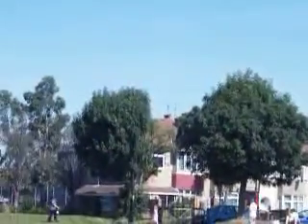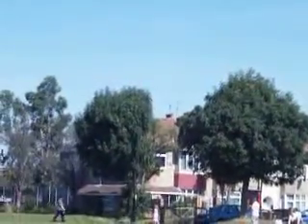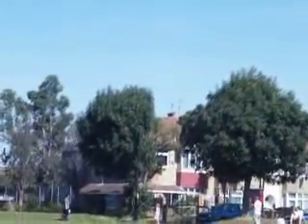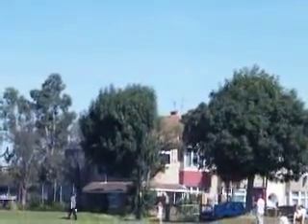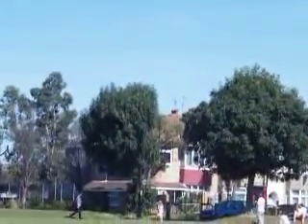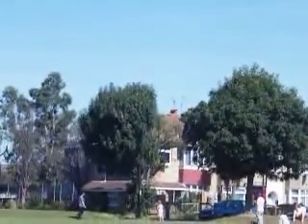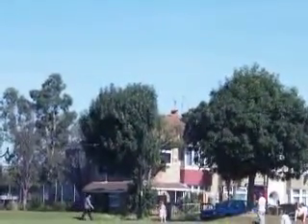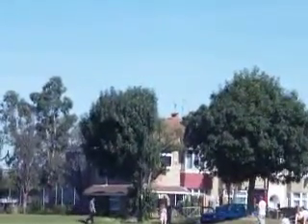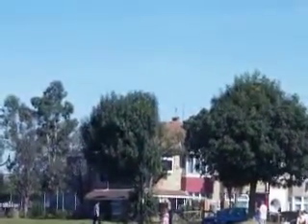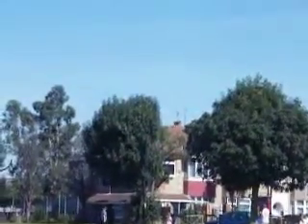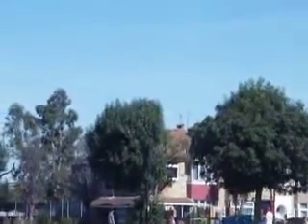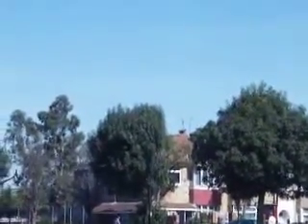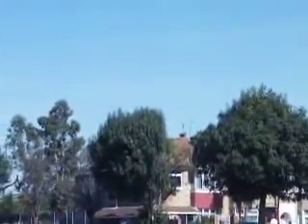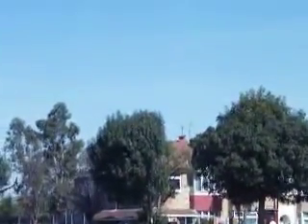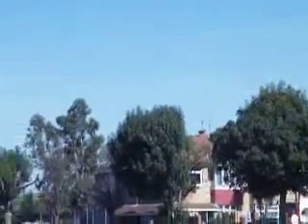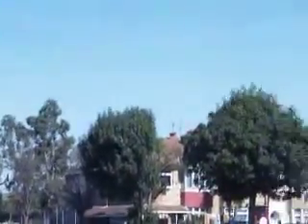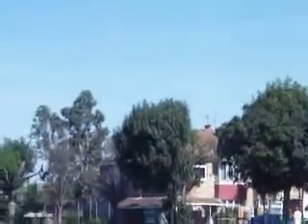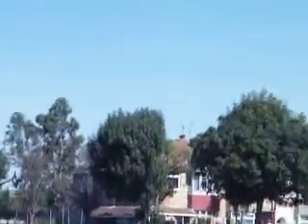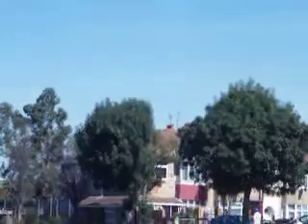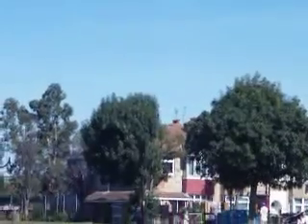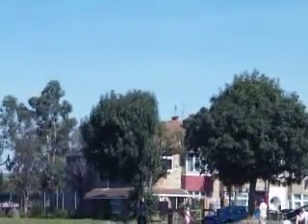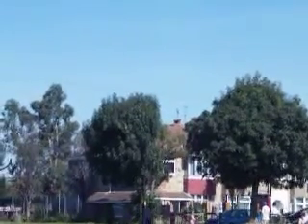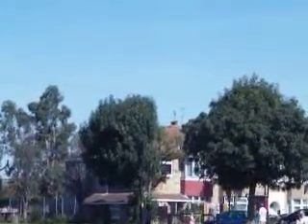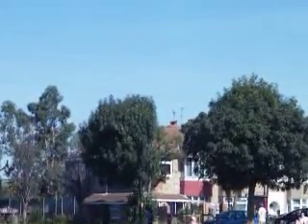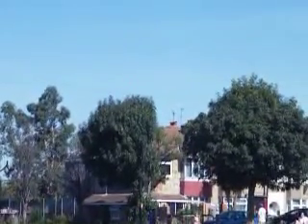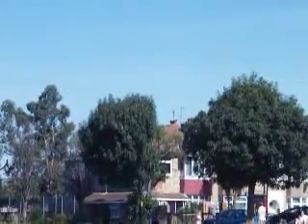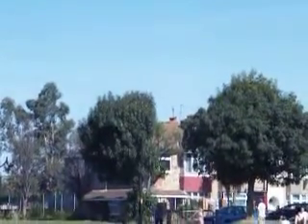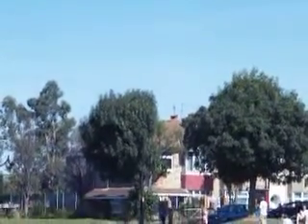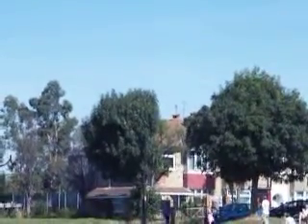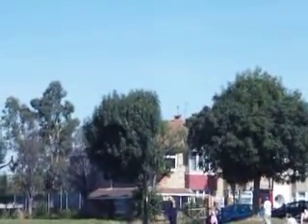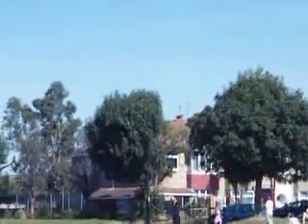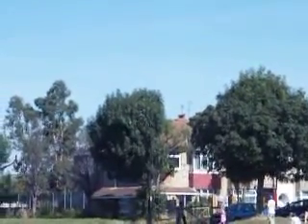Clear to land, surface wind 210 degrees, 10 knots. Clear to land, speed up at 268.